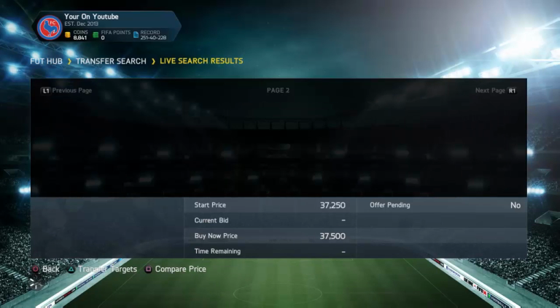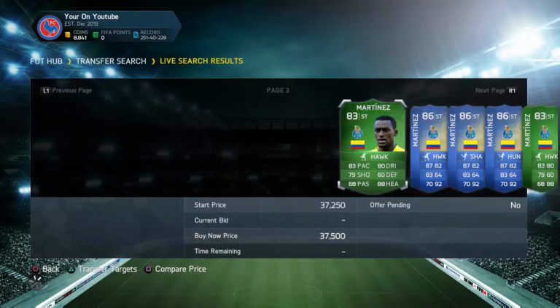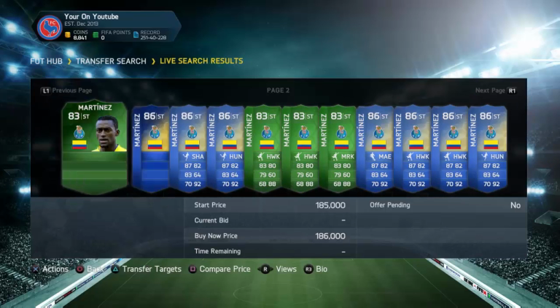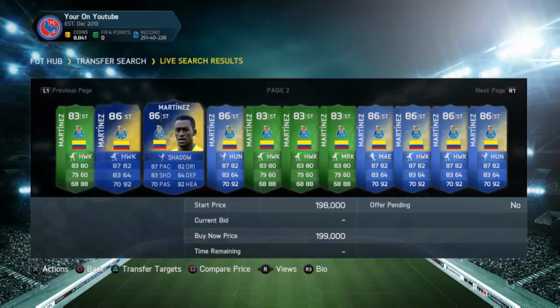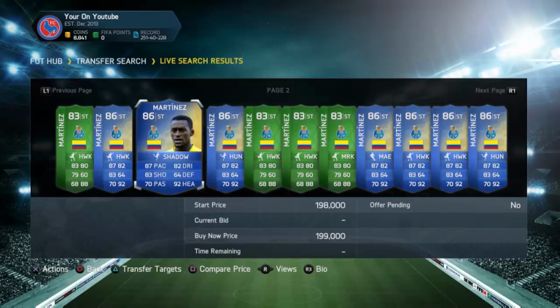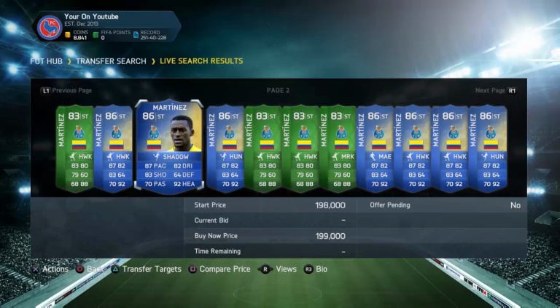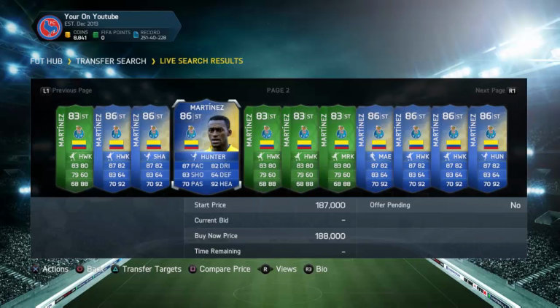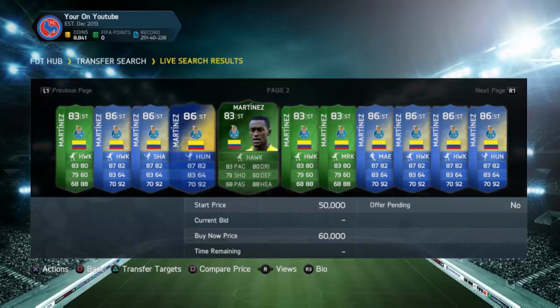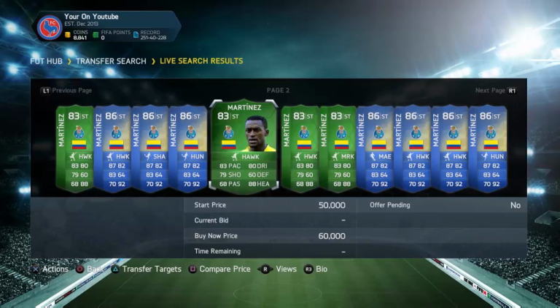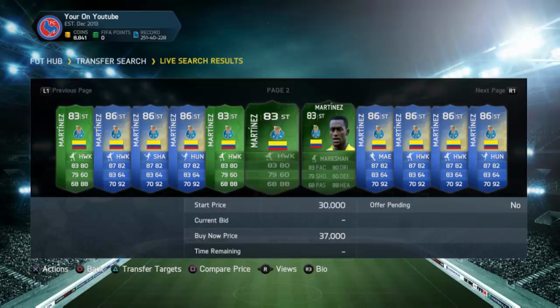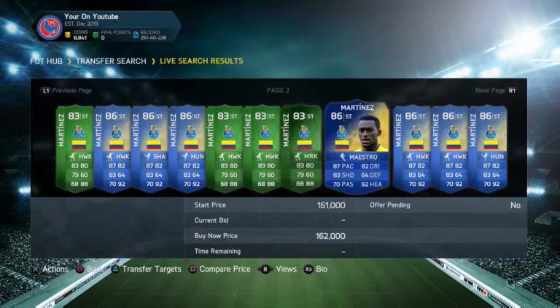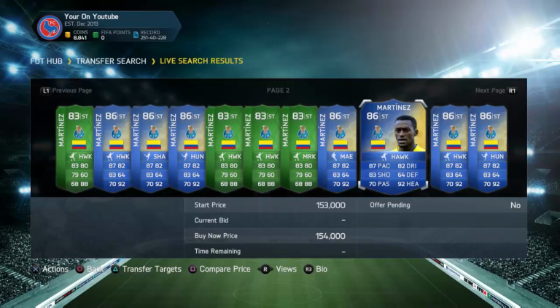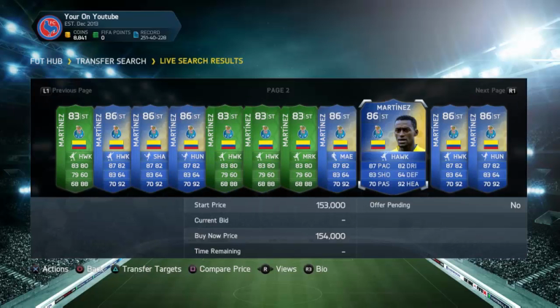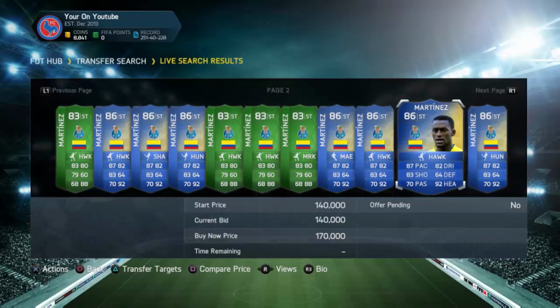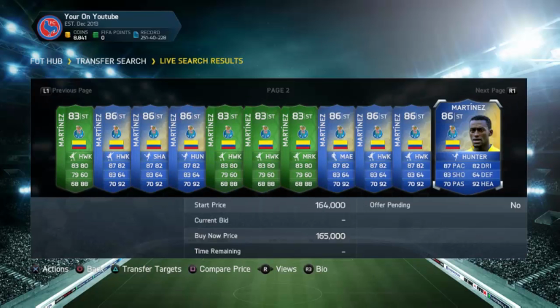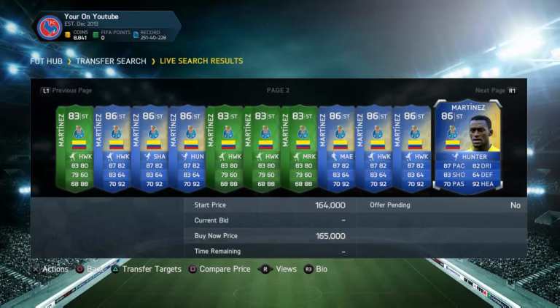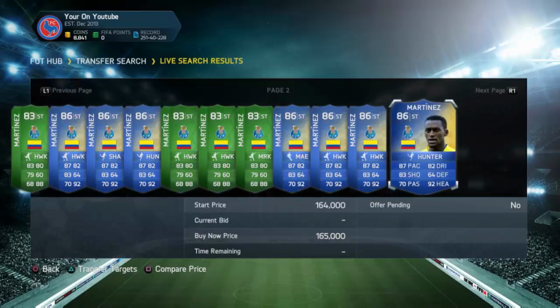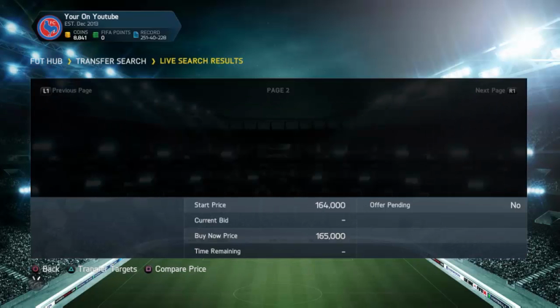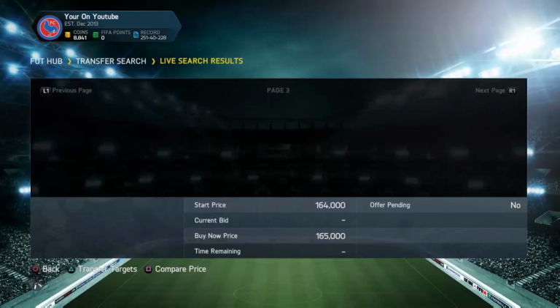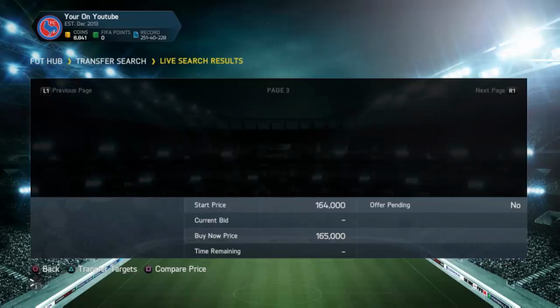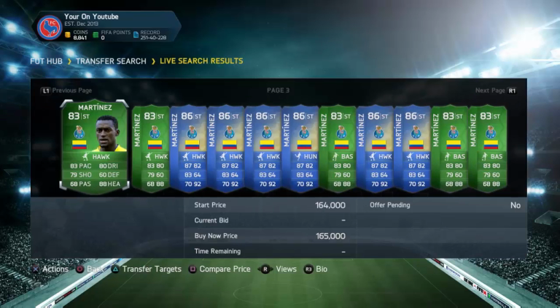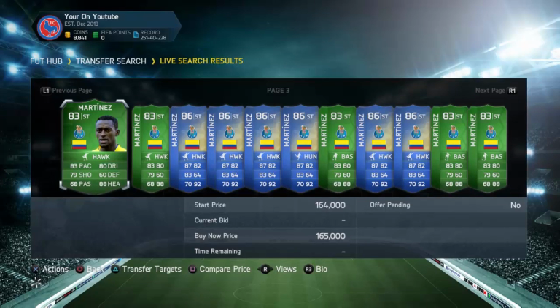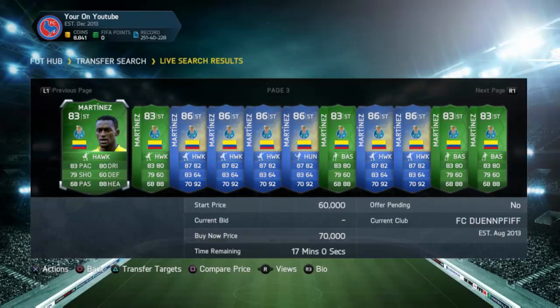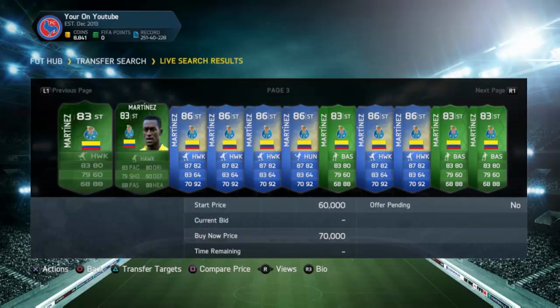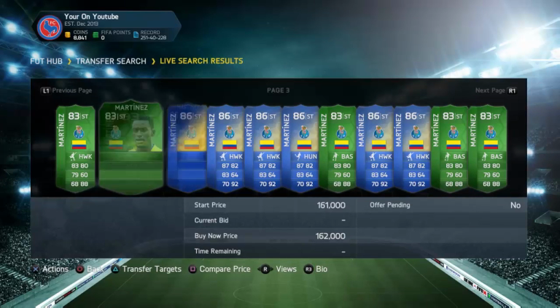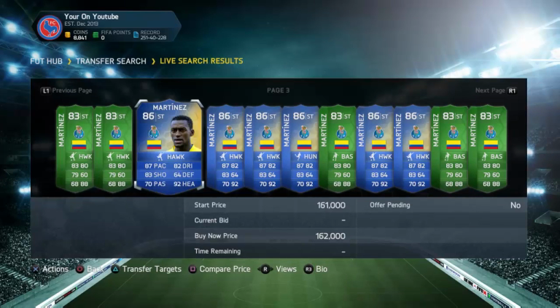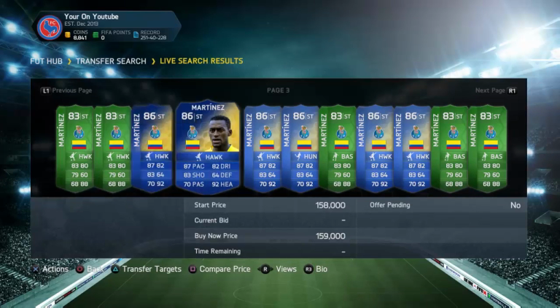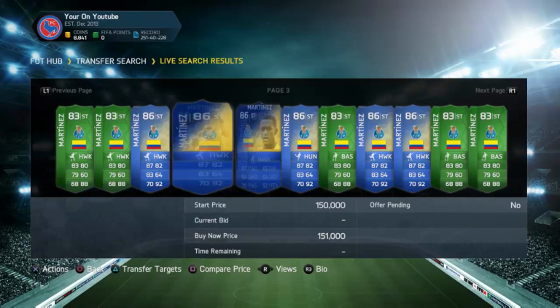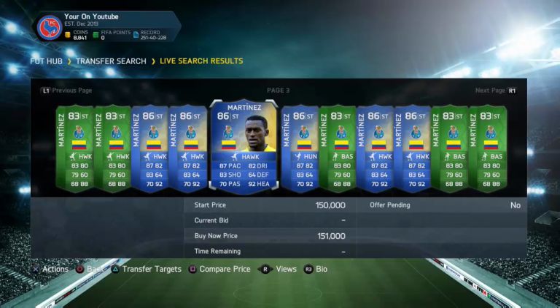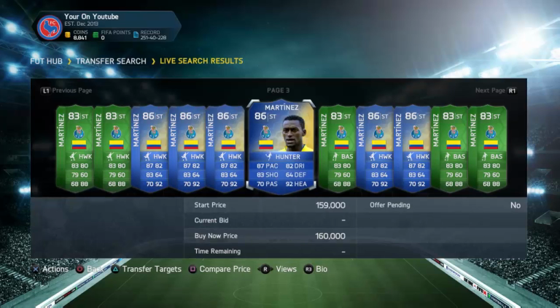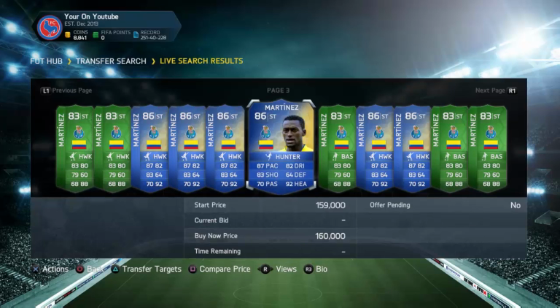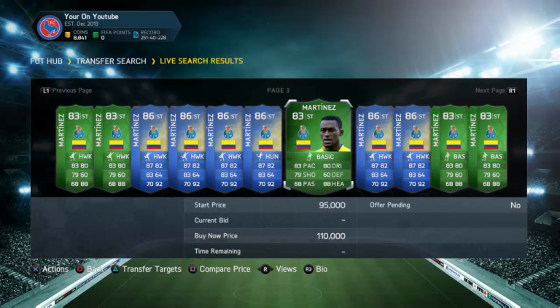Martinez was going for about 90k, and now he's going for like 150k. So you can see there — if you had bought Martinez as soon as he got his green, you would have made an easy 50k.